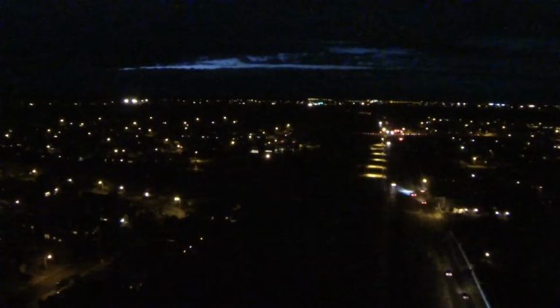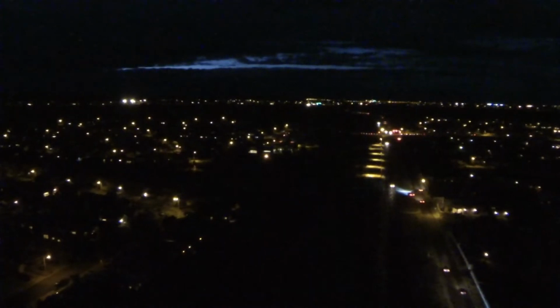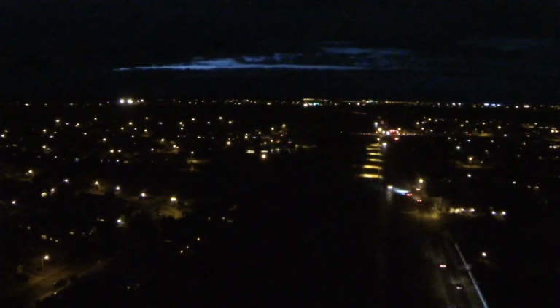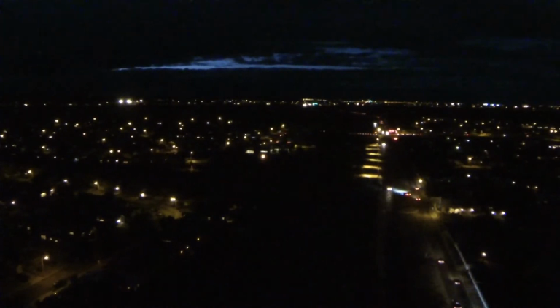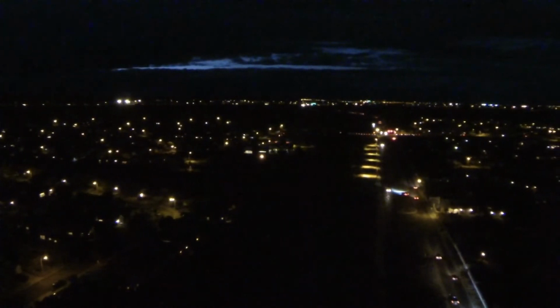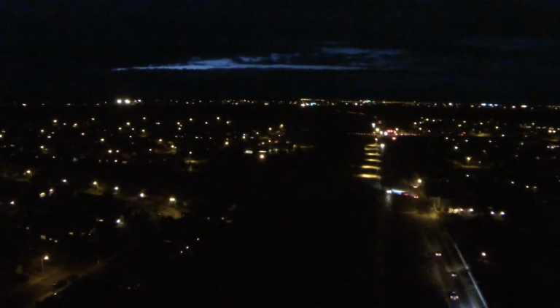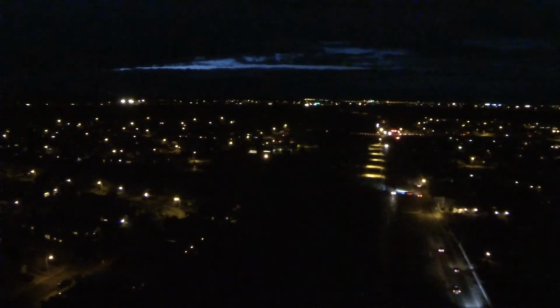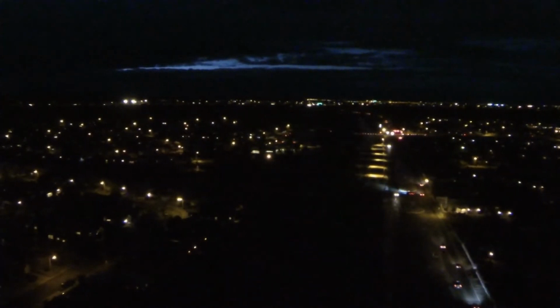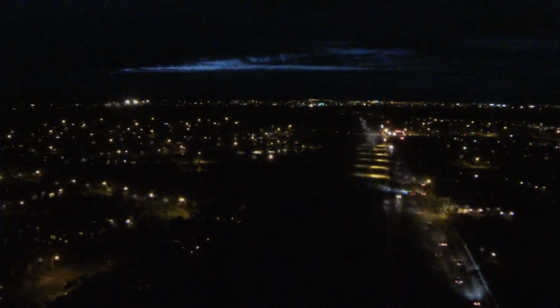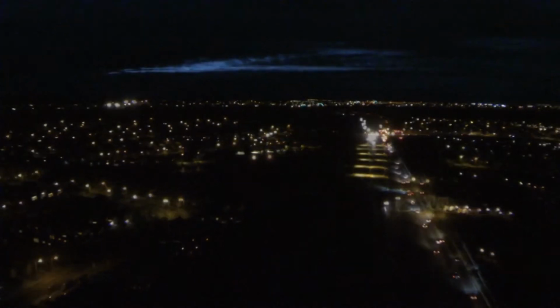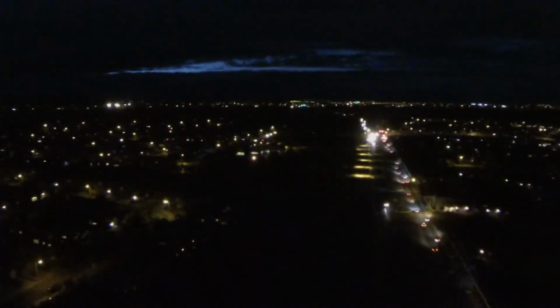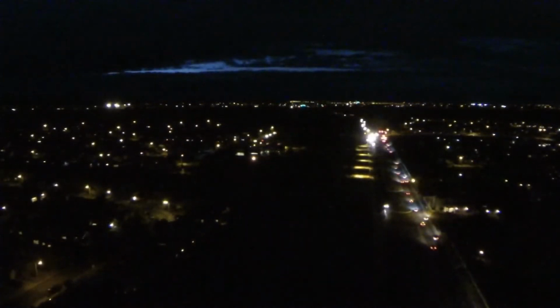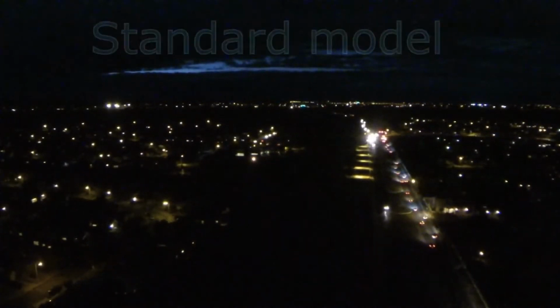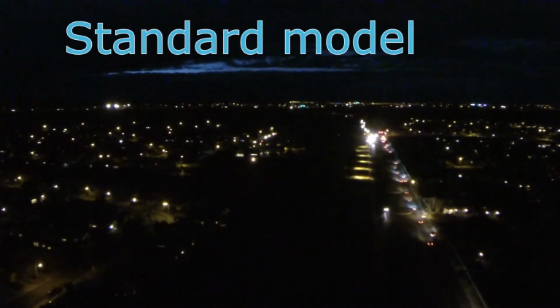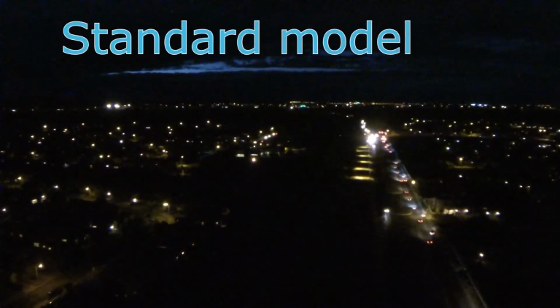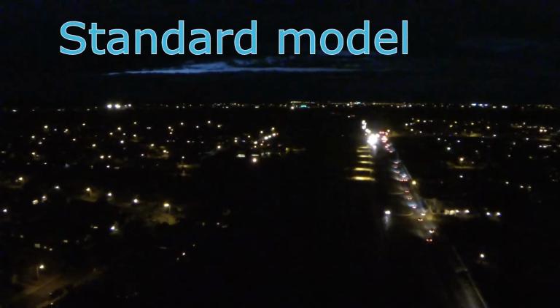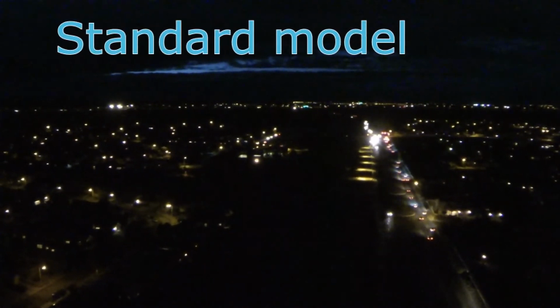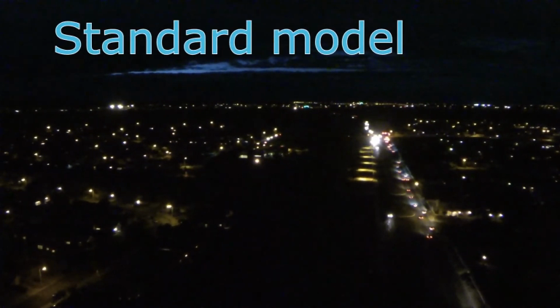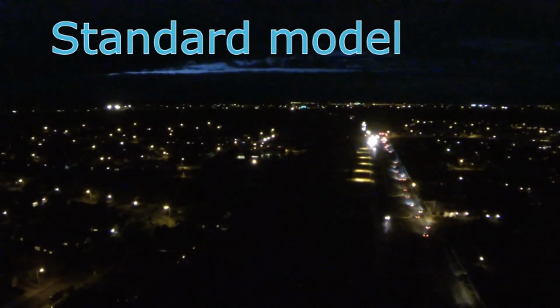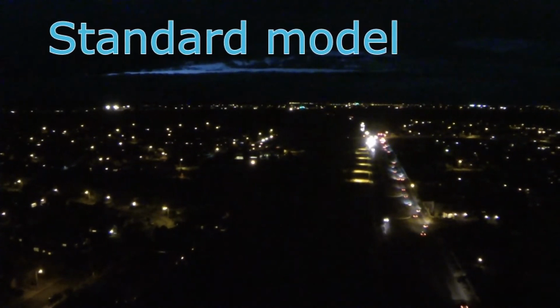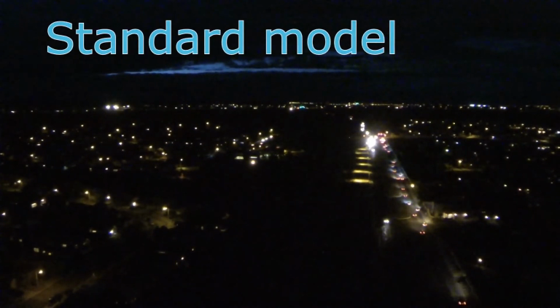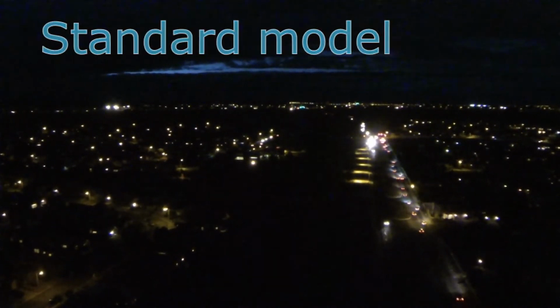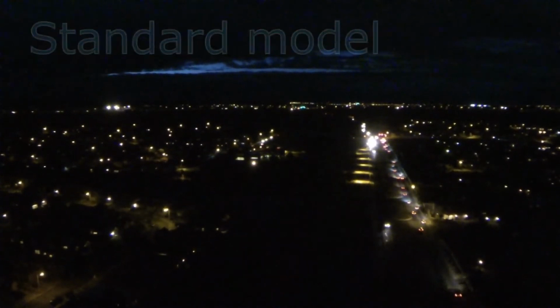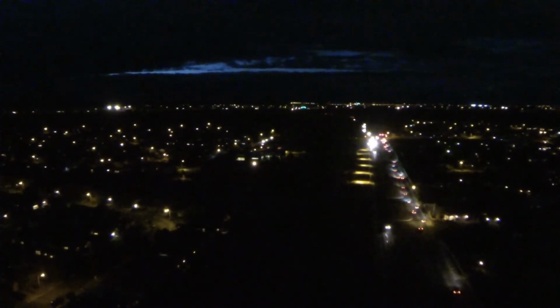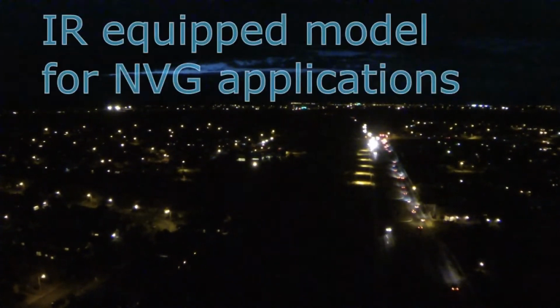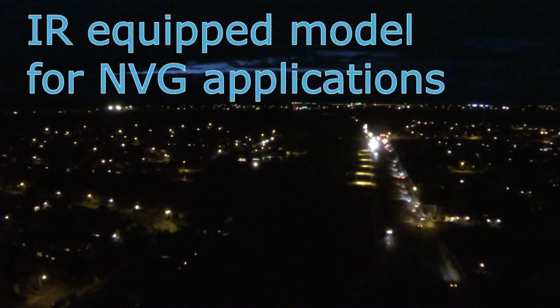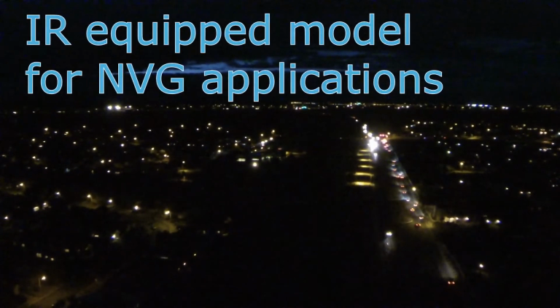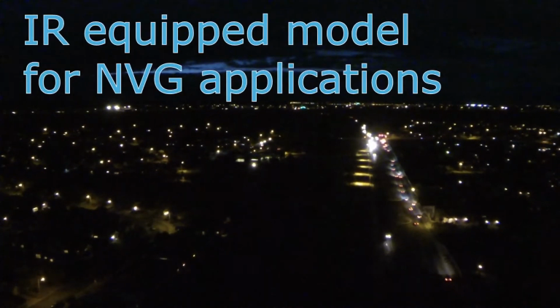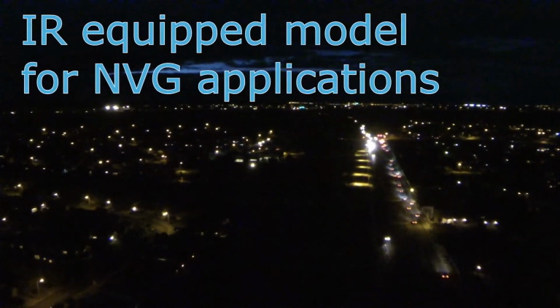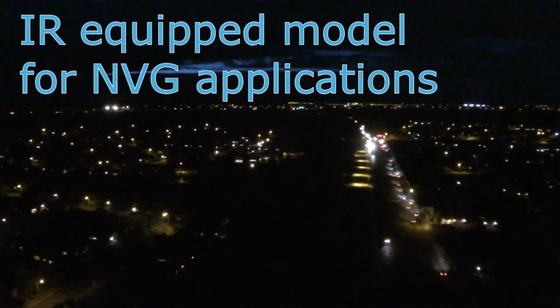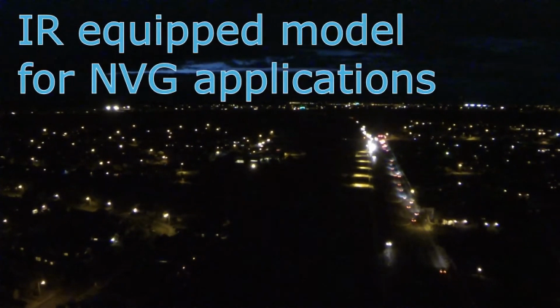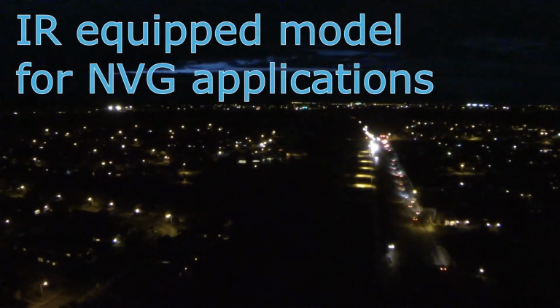The portable Mini PLASI comes in two options: our standard model or the IR-equipped model for NVG applications.